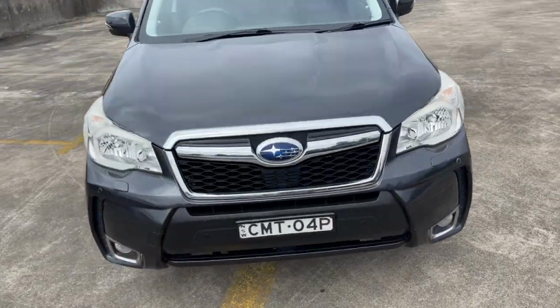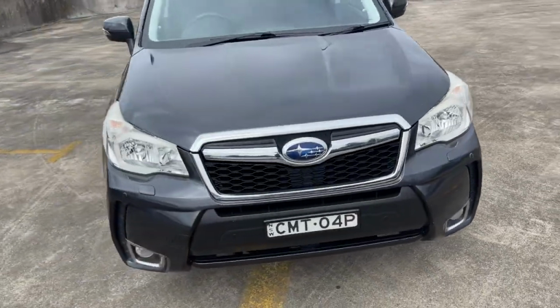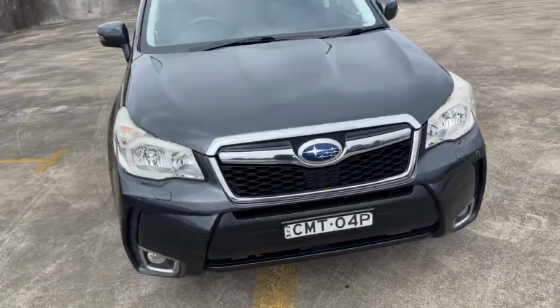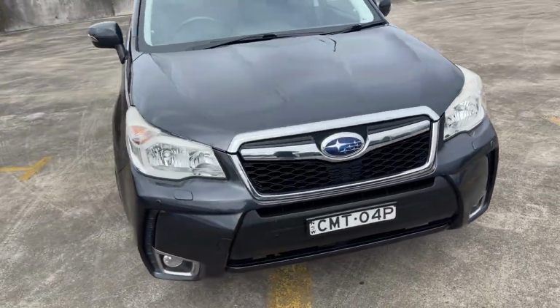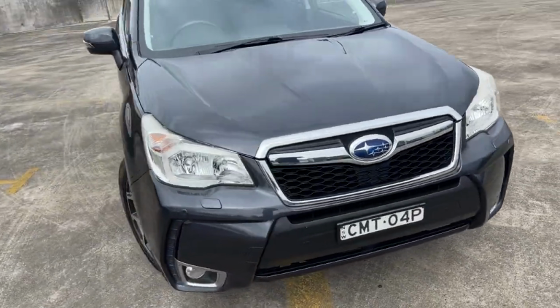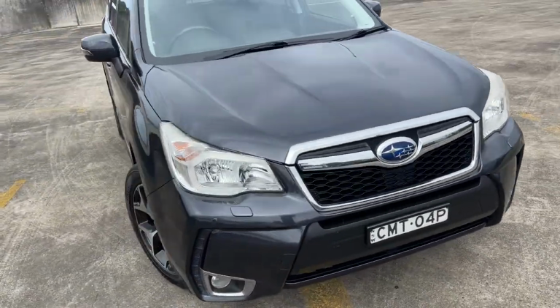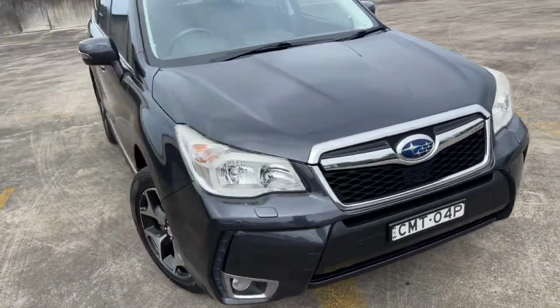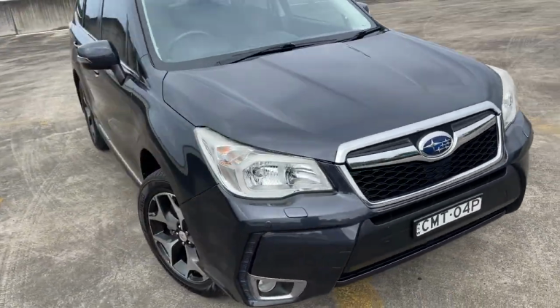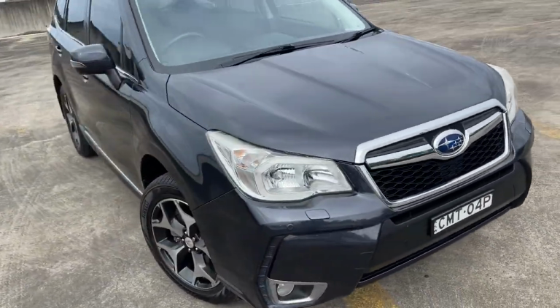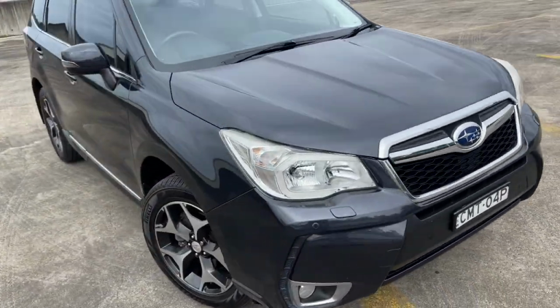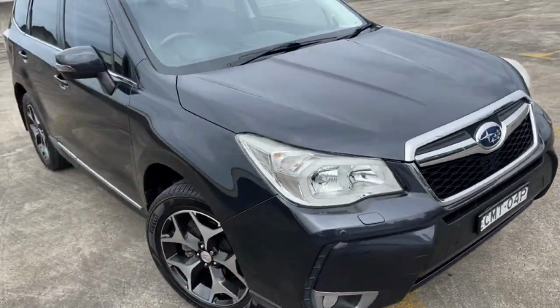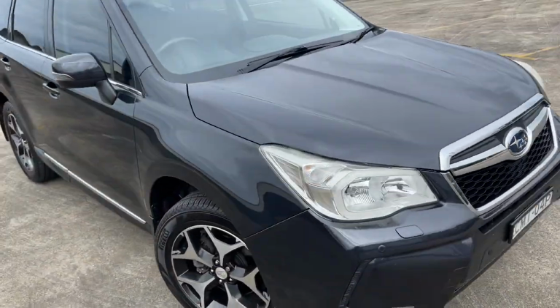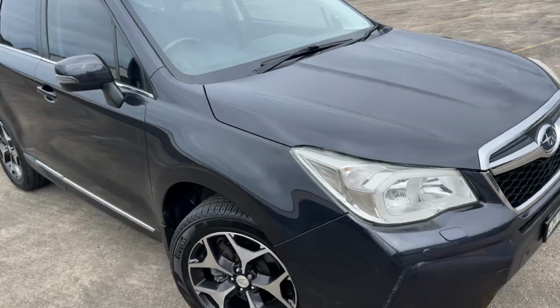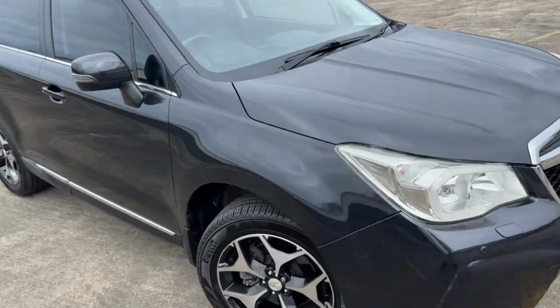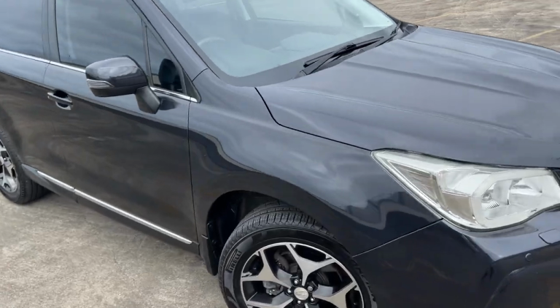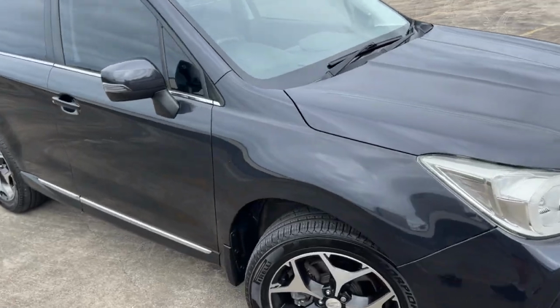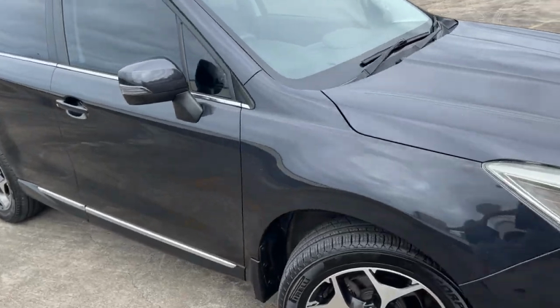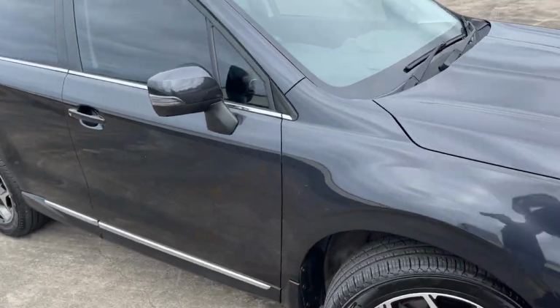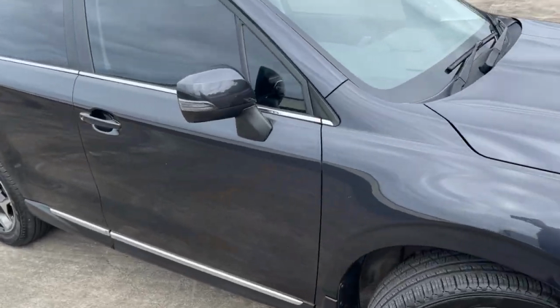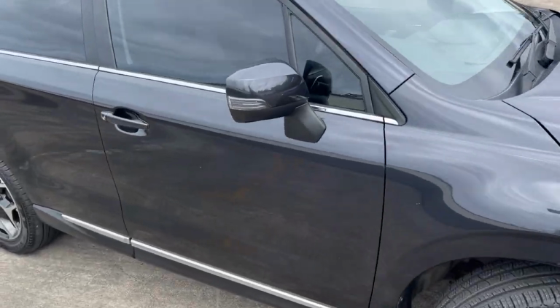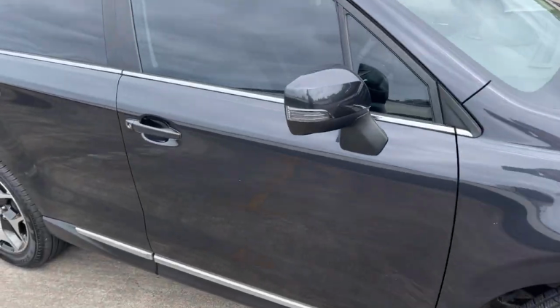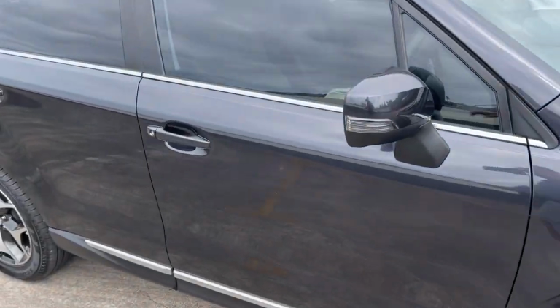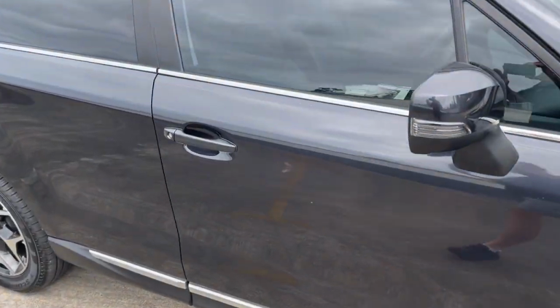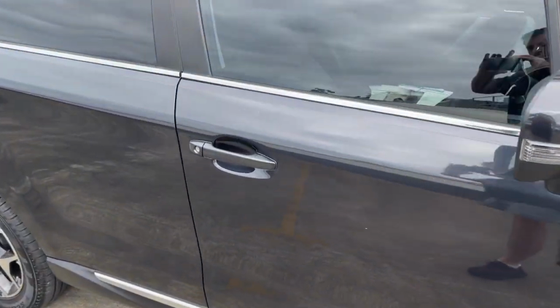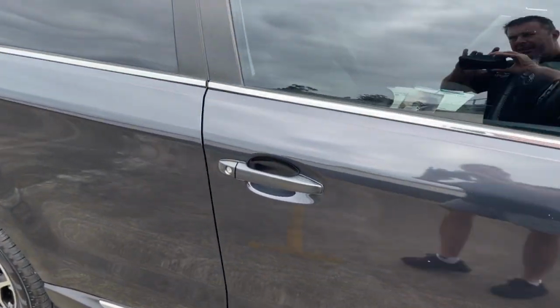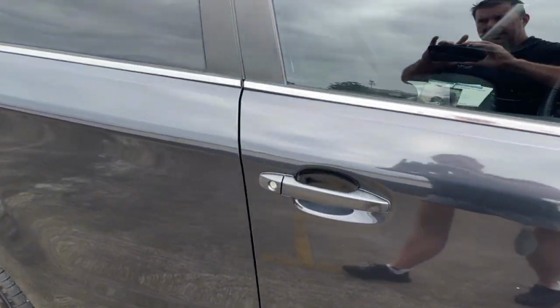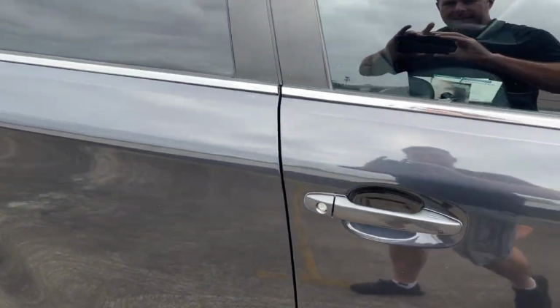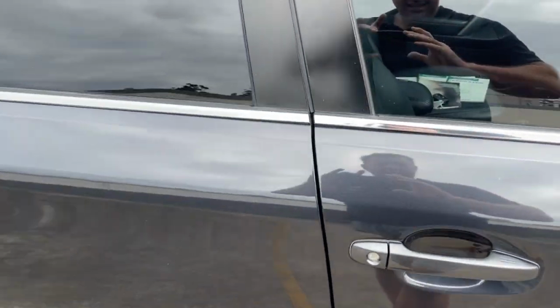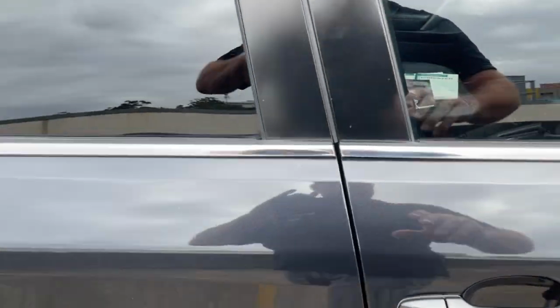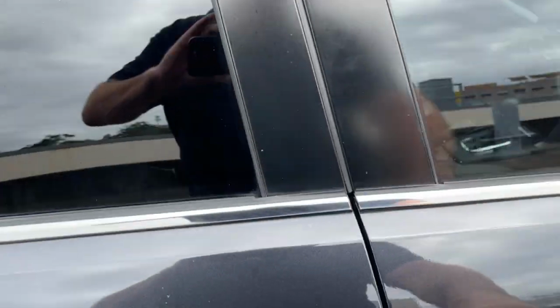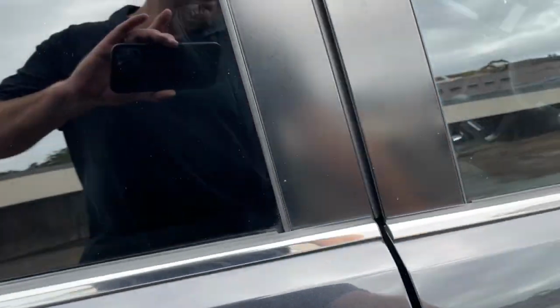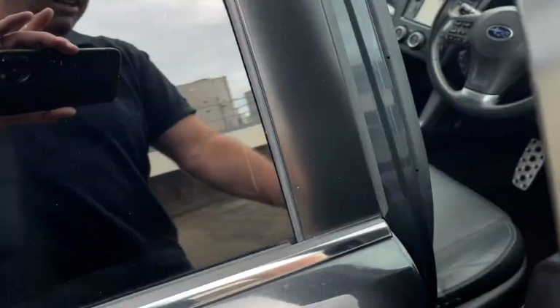Just presents in excellent condition for the age and kilometres, and a good service history. Take a look at the interior.